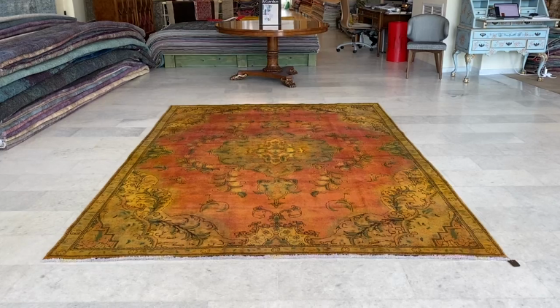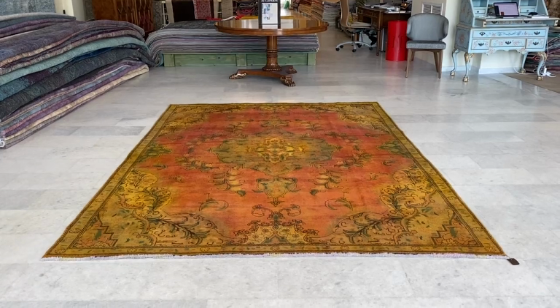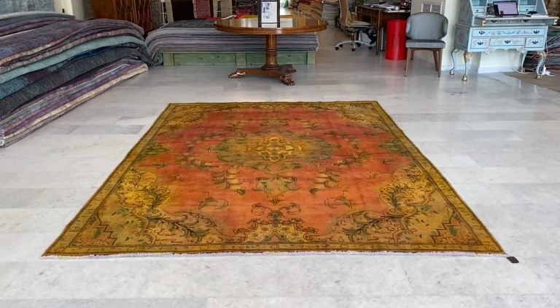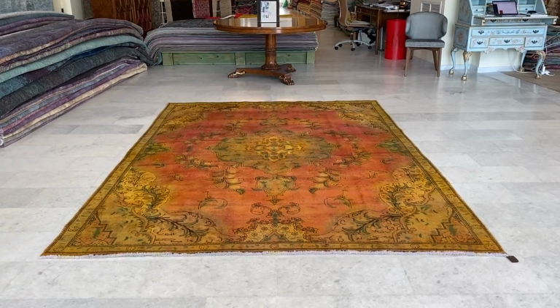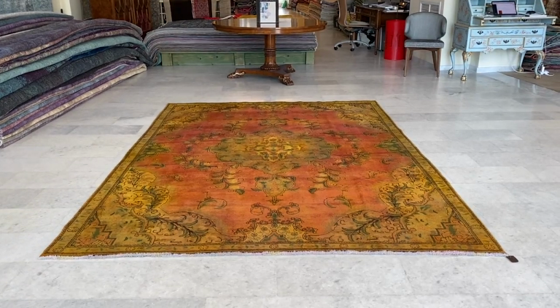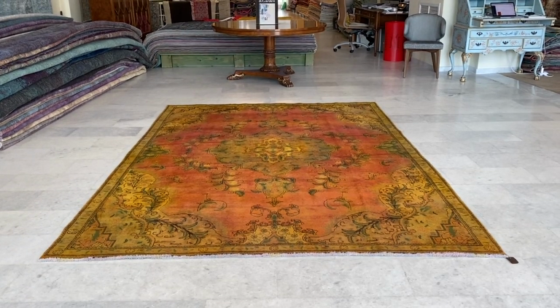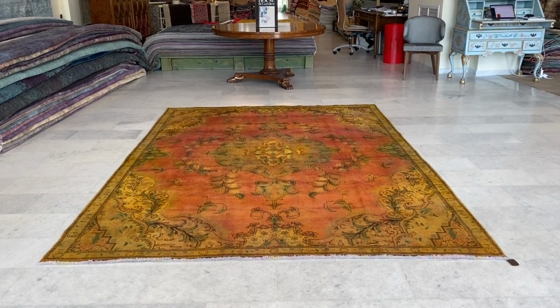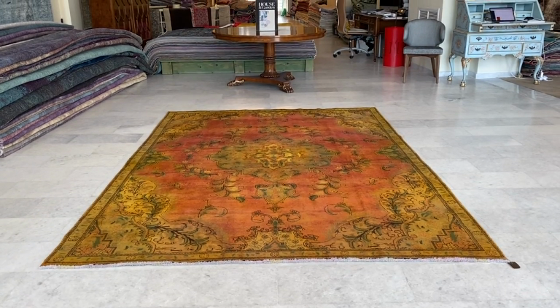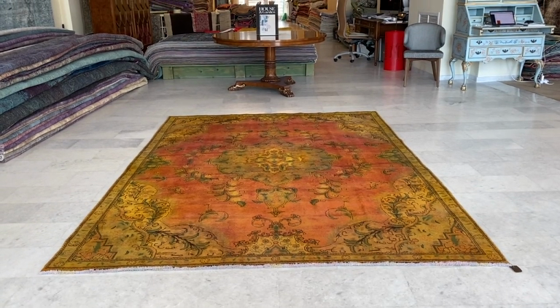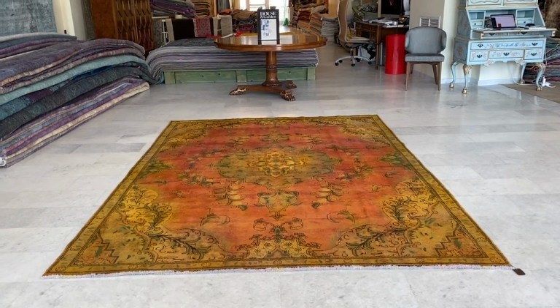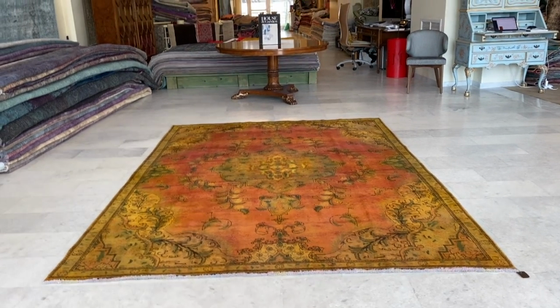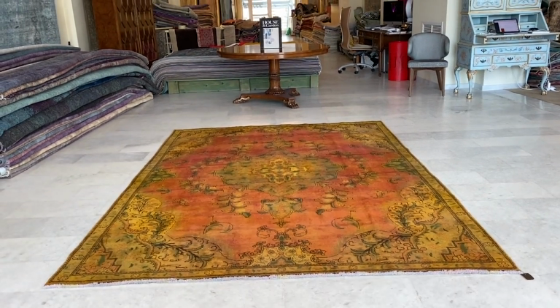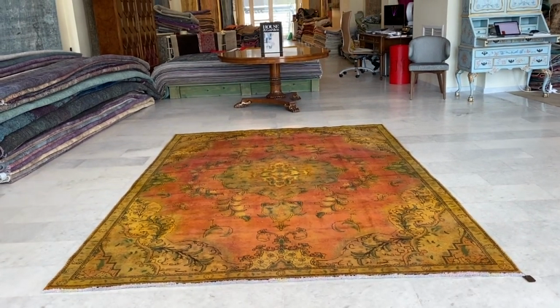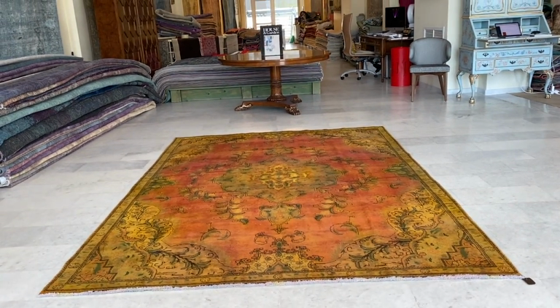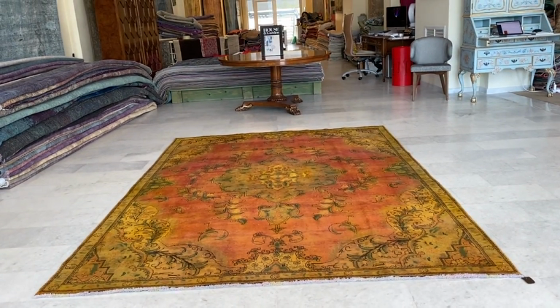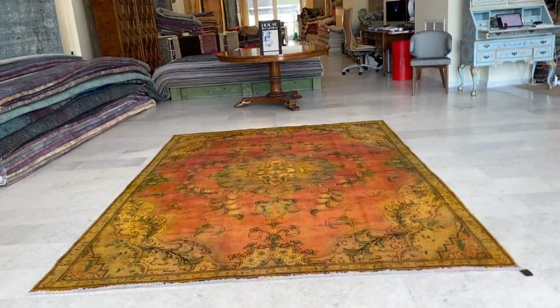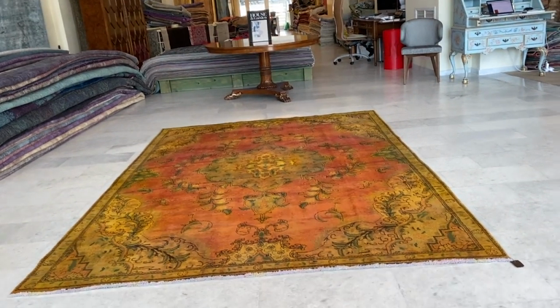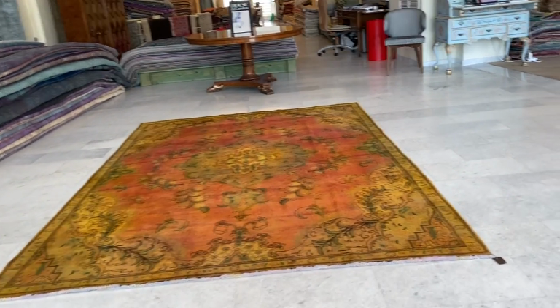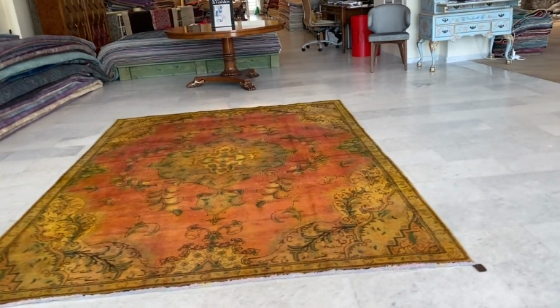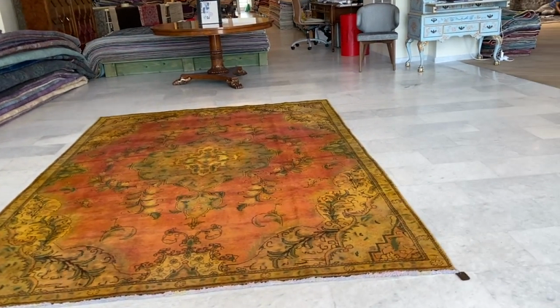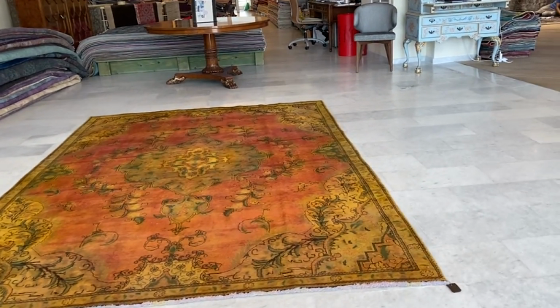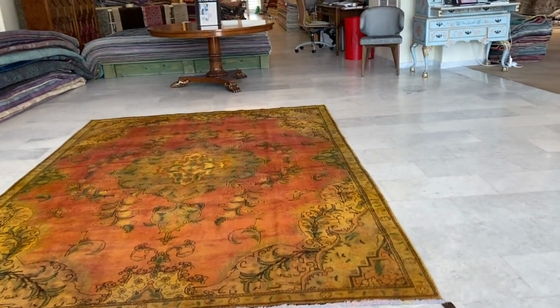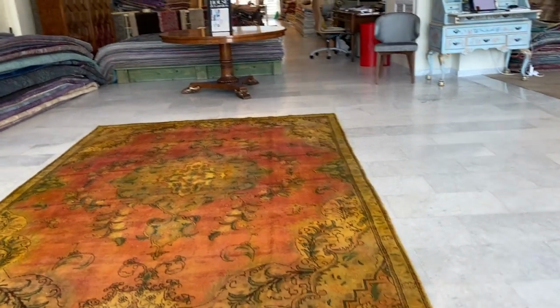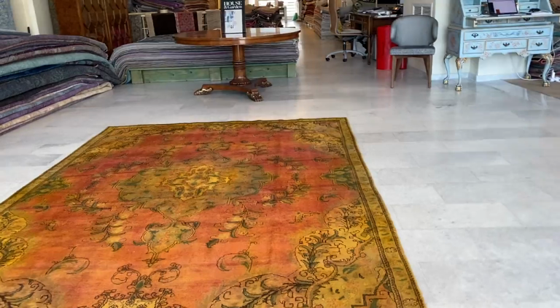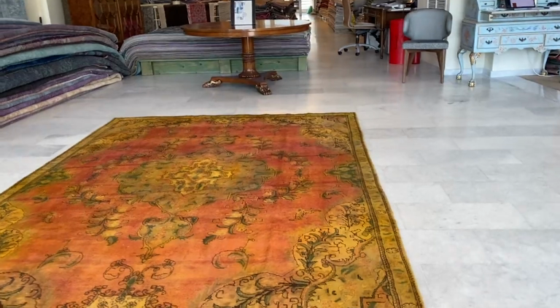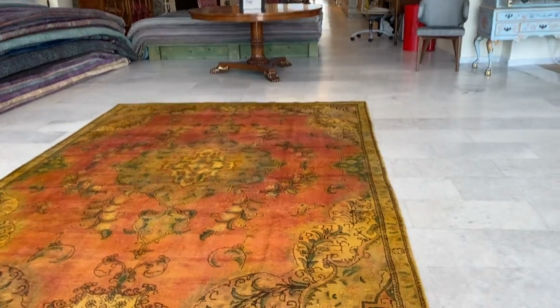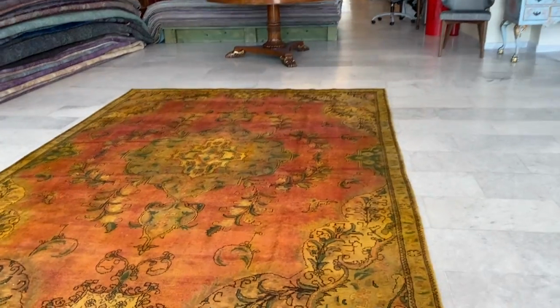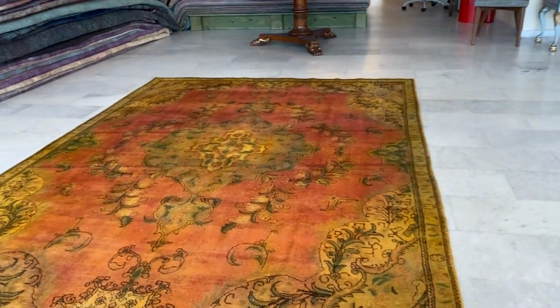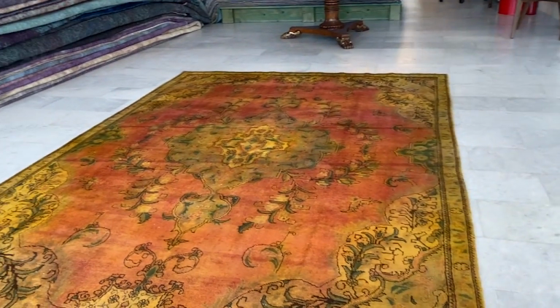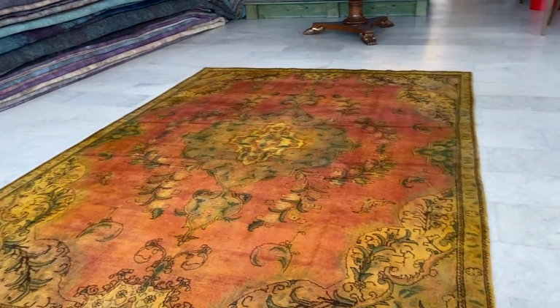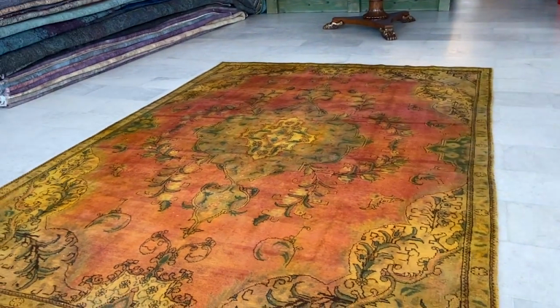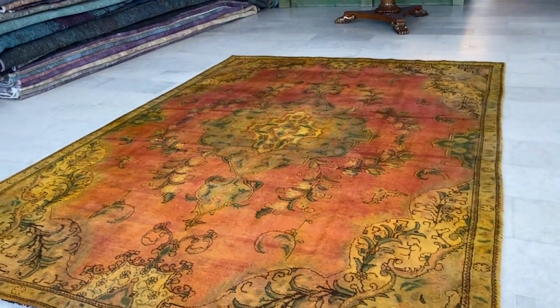This is Vintage Carpet 20561. It's a Persian handmade carpet. This is a very unusual carpet — I haven't seen one like this for a long time.